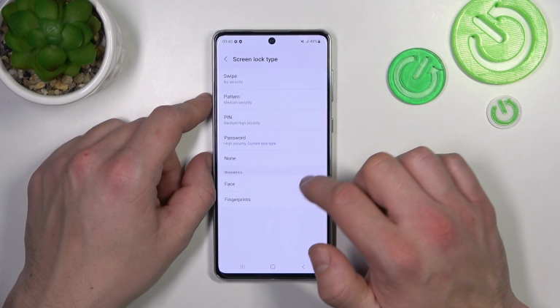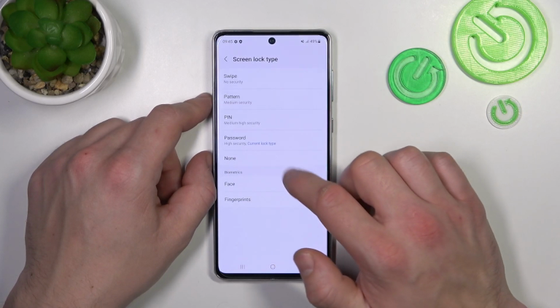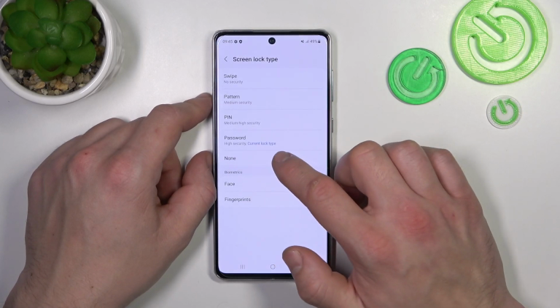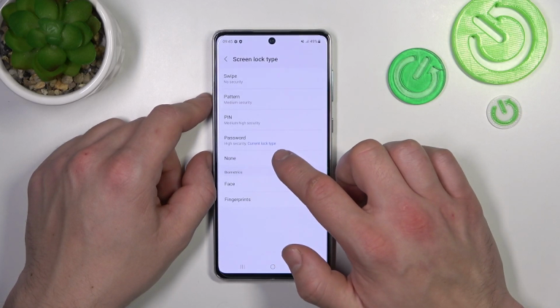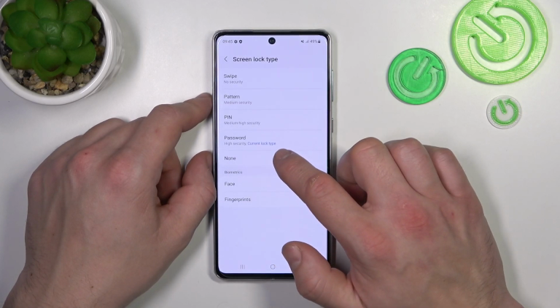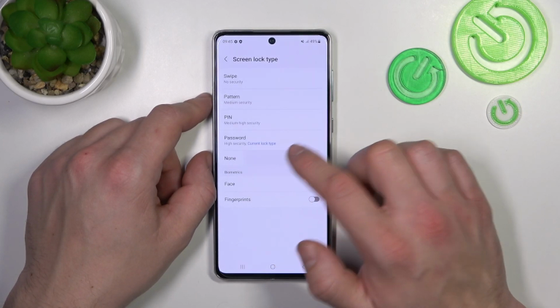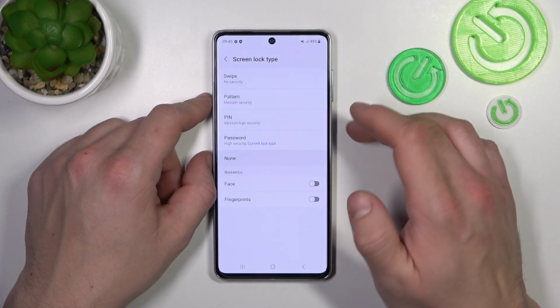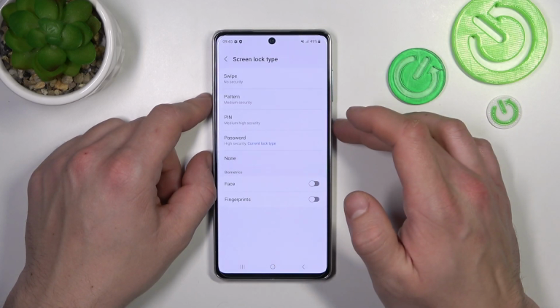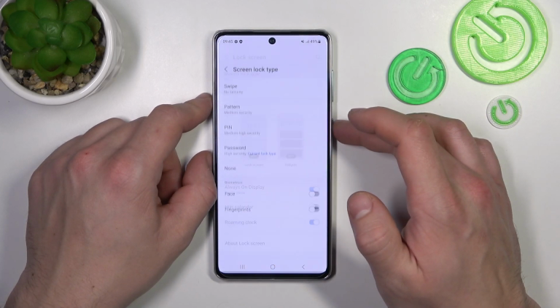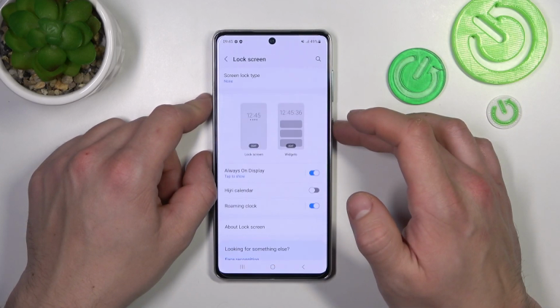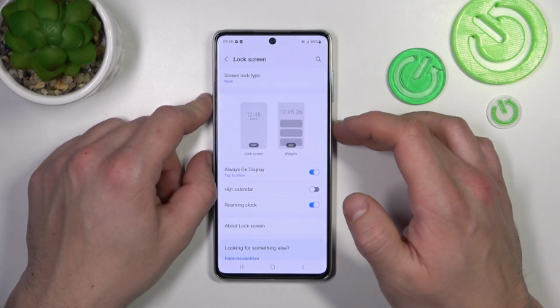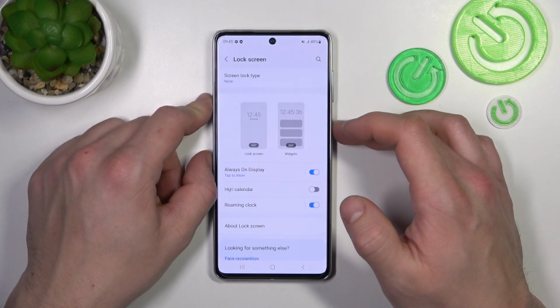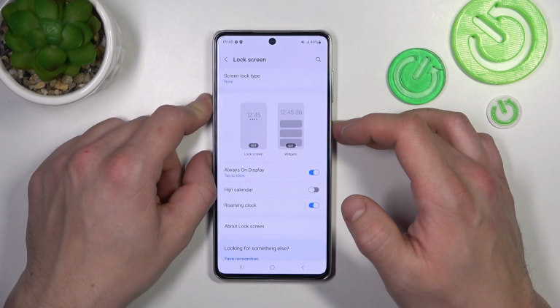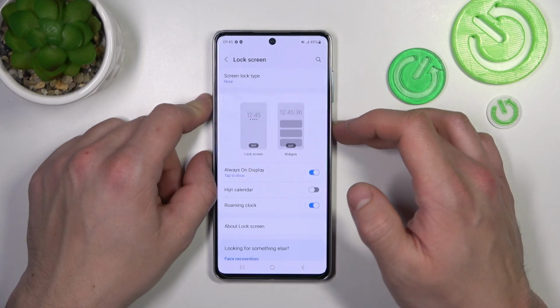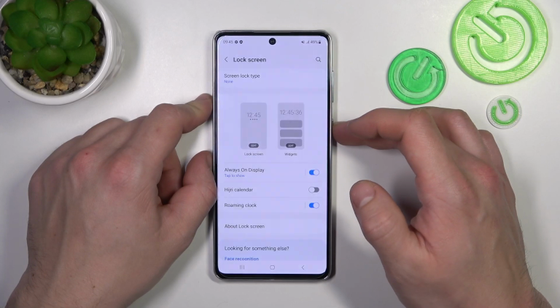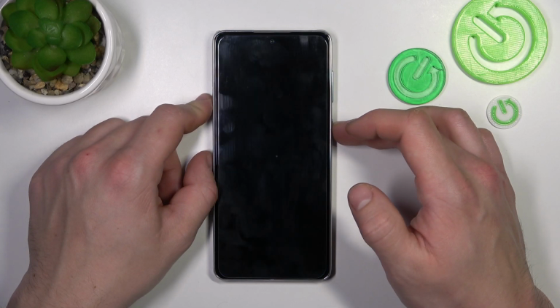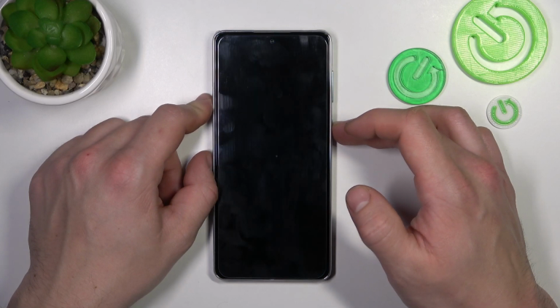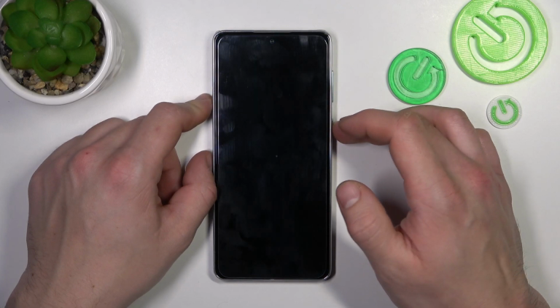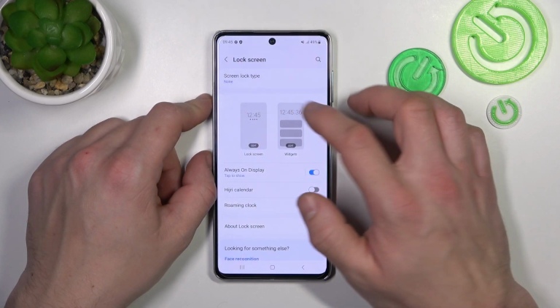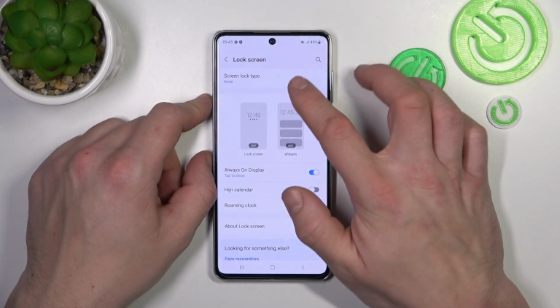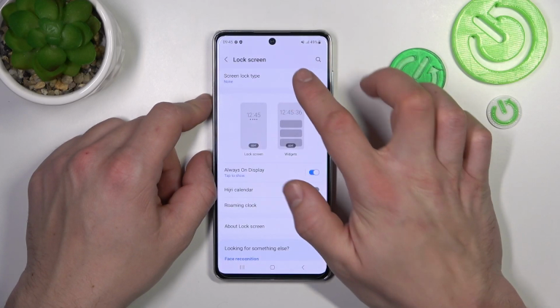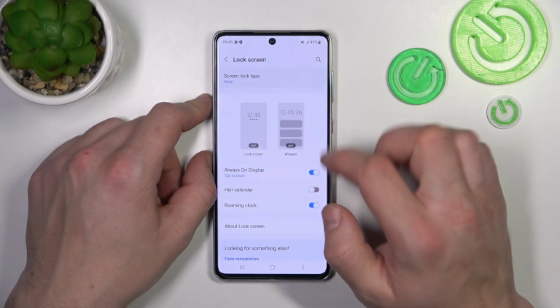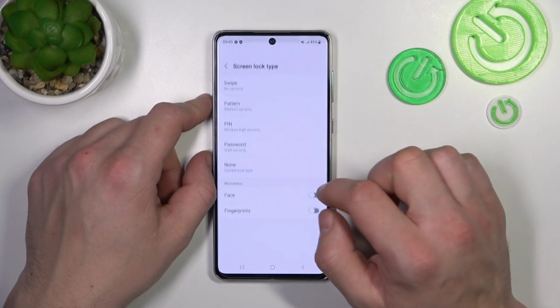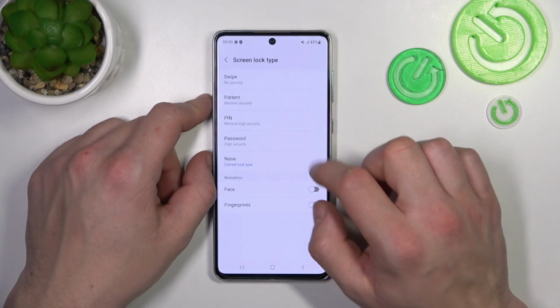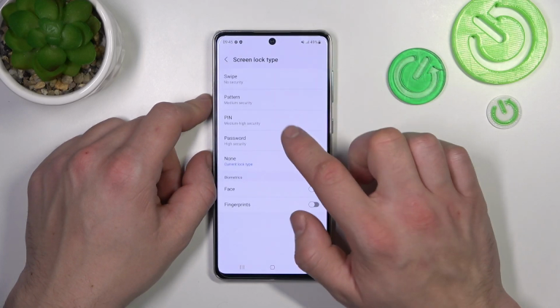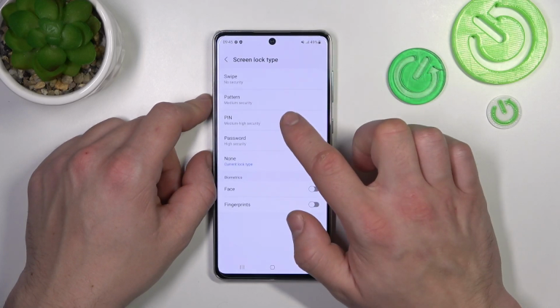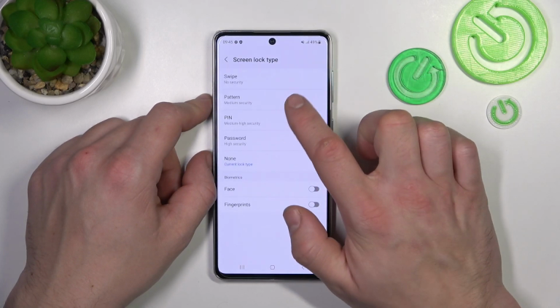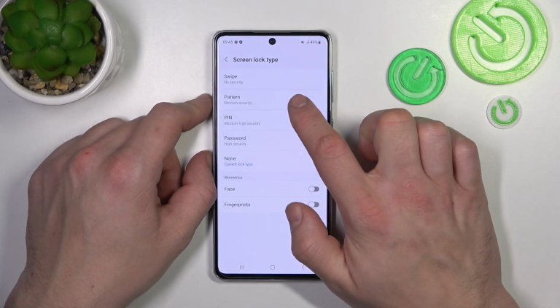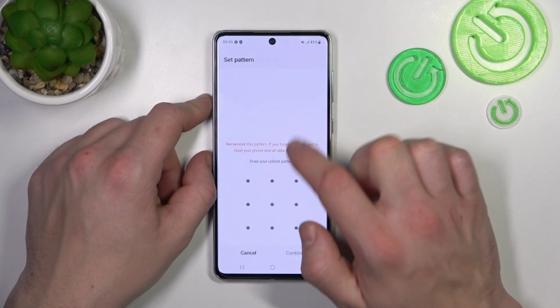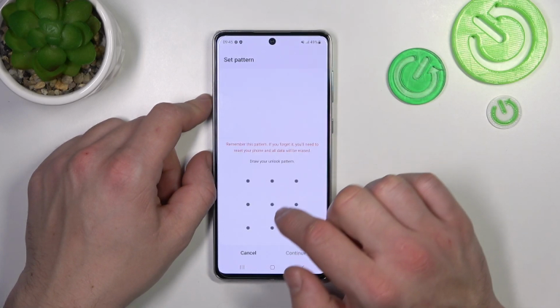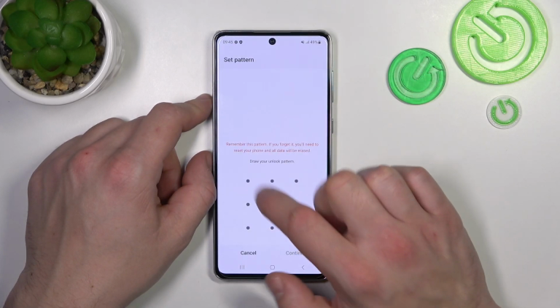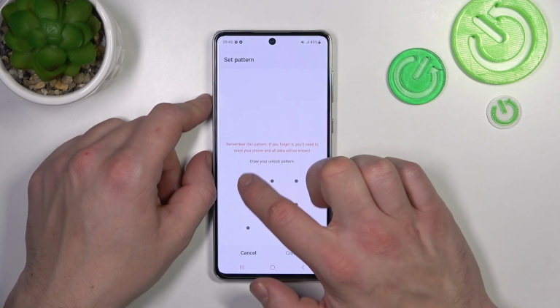Next, let's select None, which is another non-security password. And in the end, let's select Pattern.